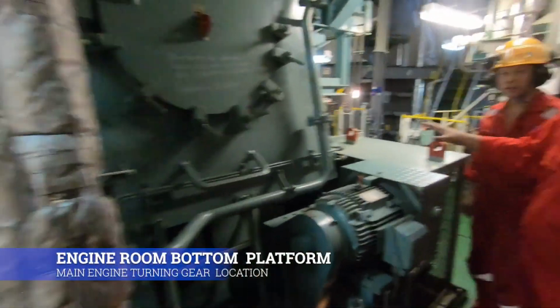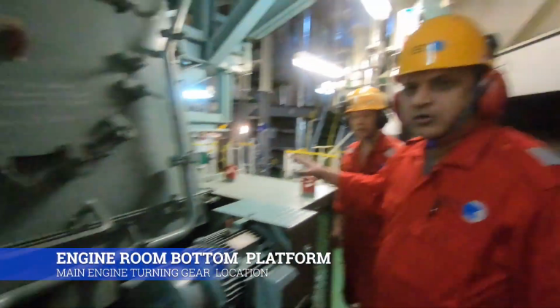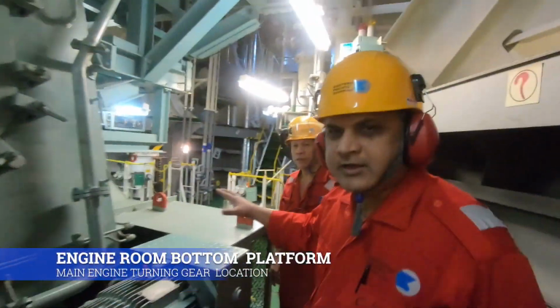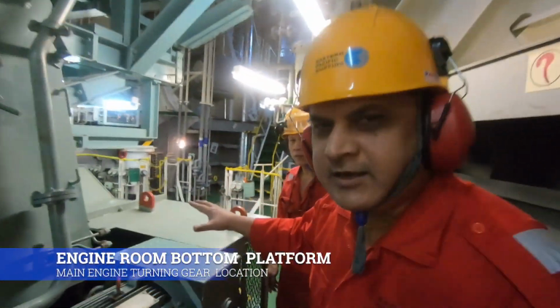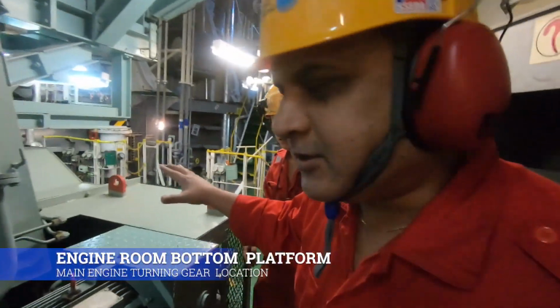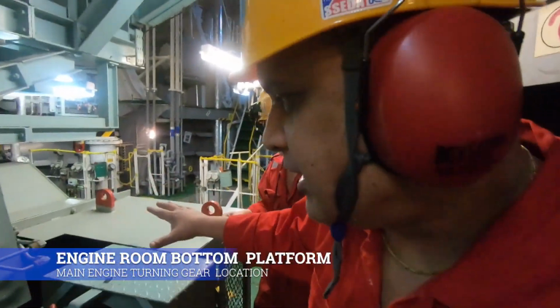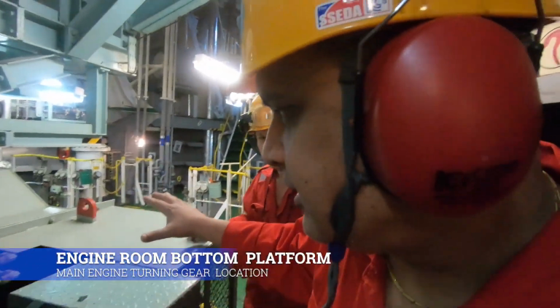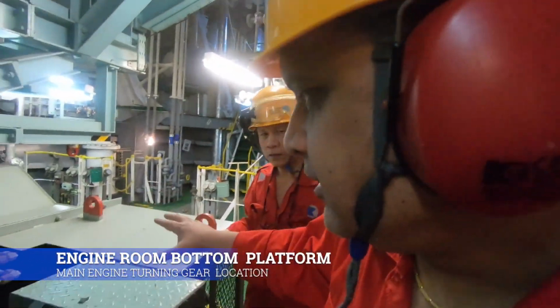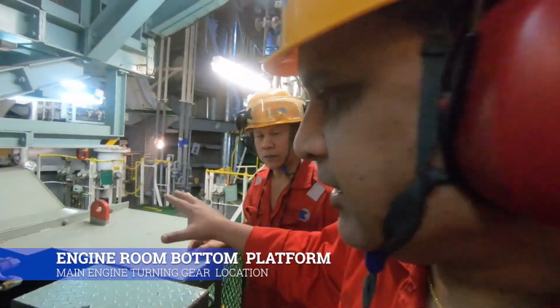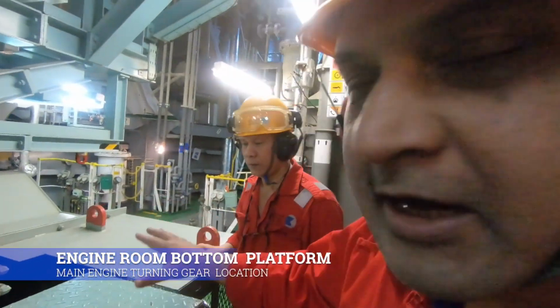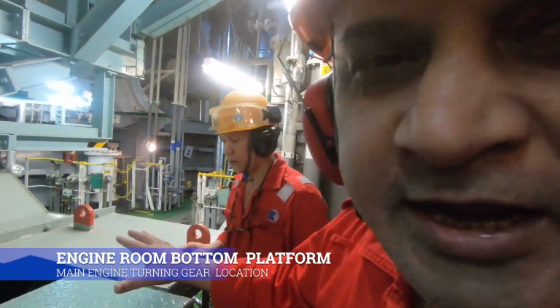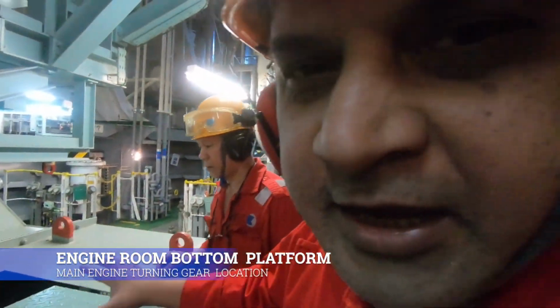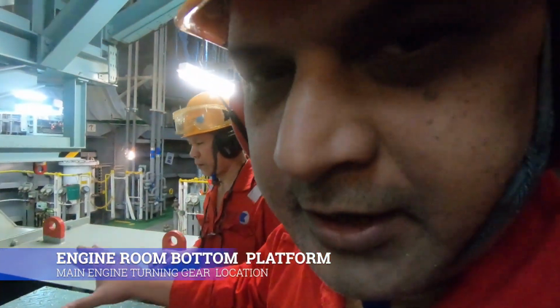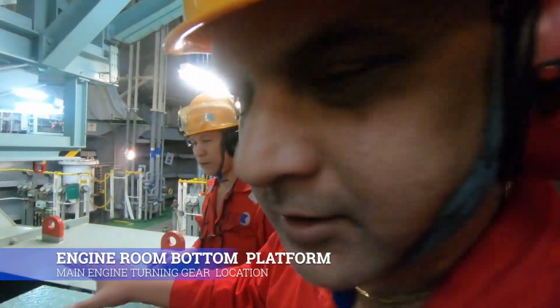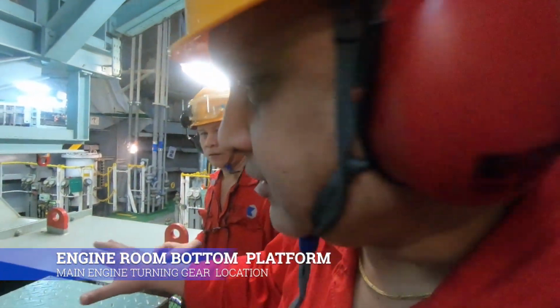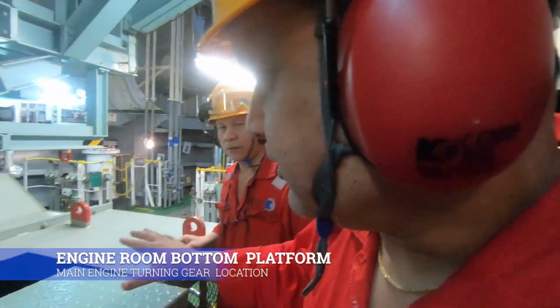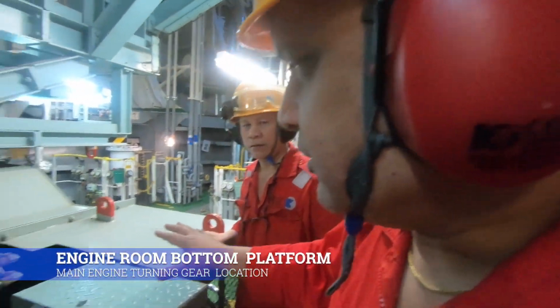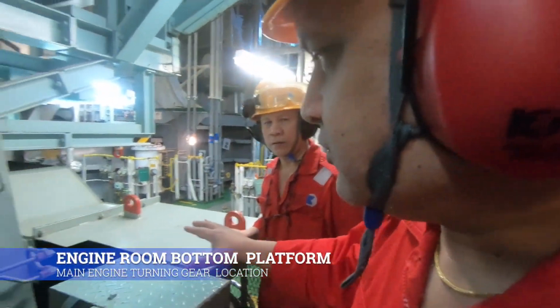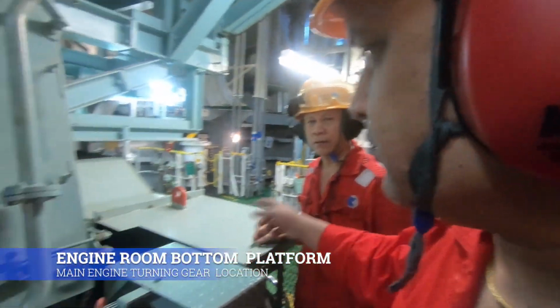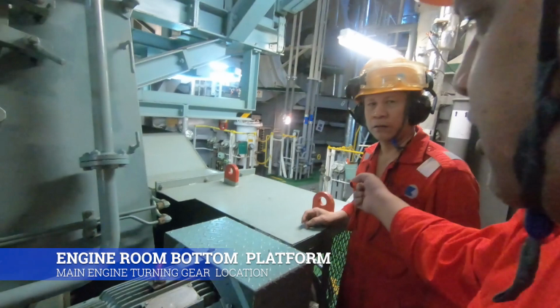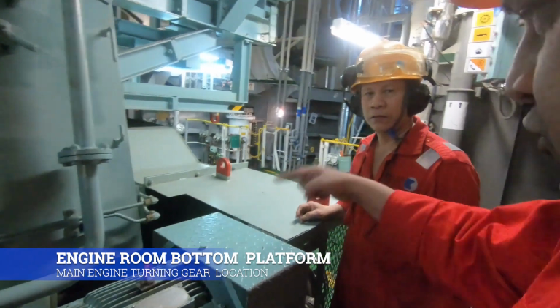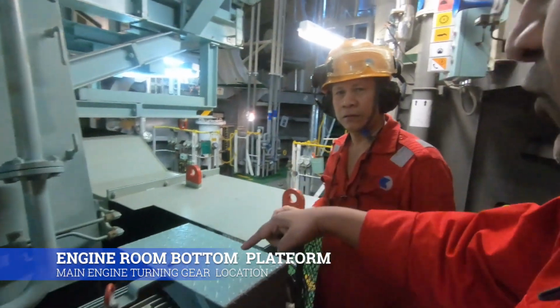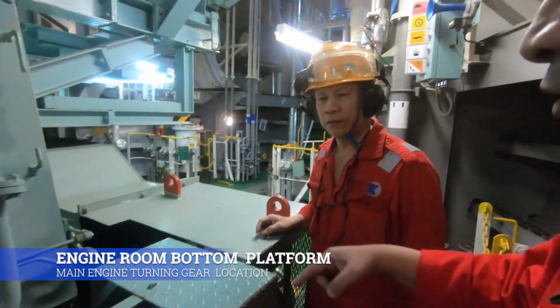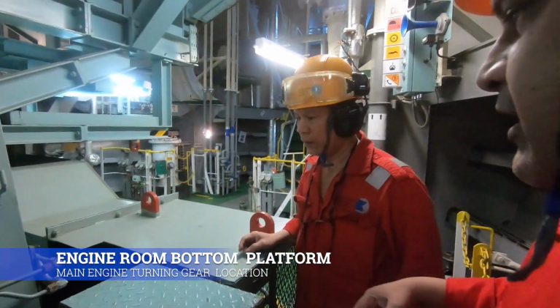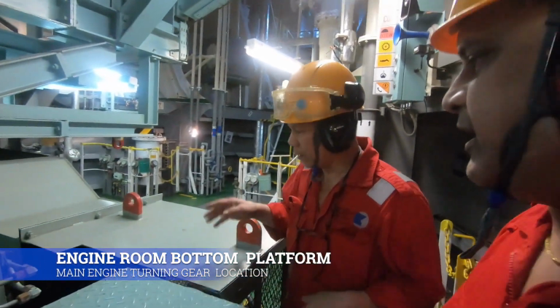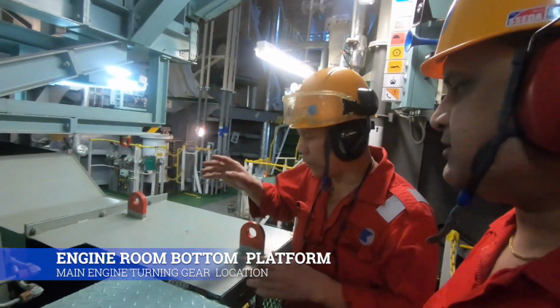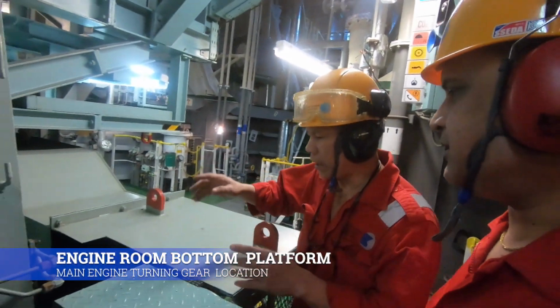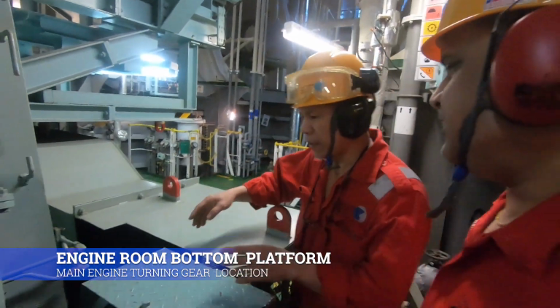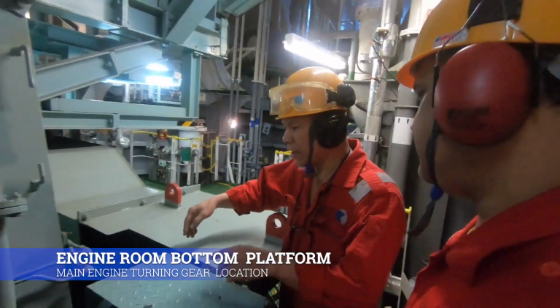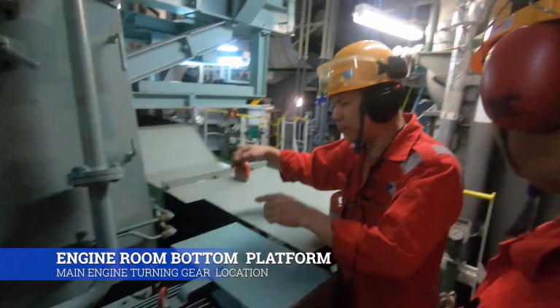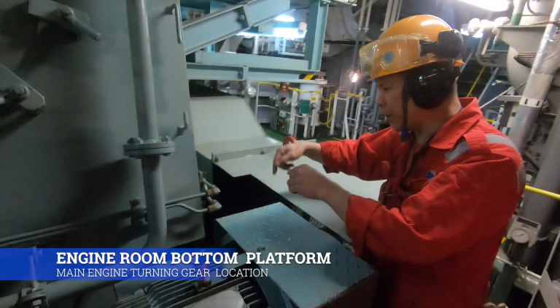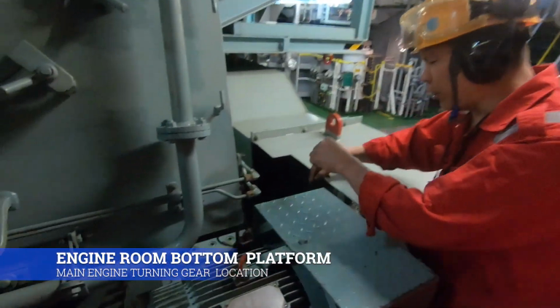This is the turning gear. So now you can see the engine is secured.